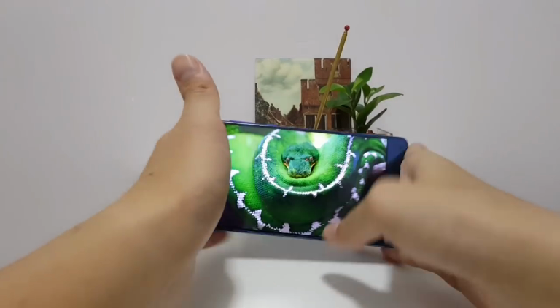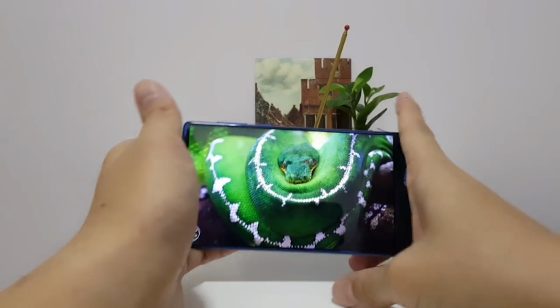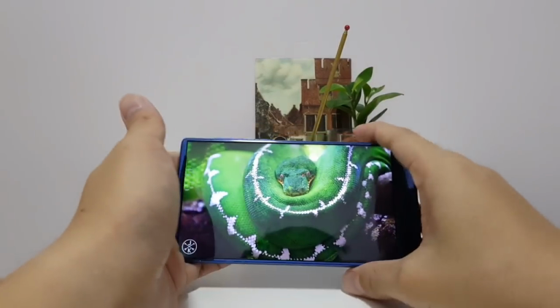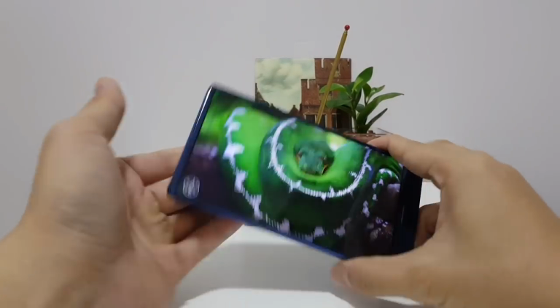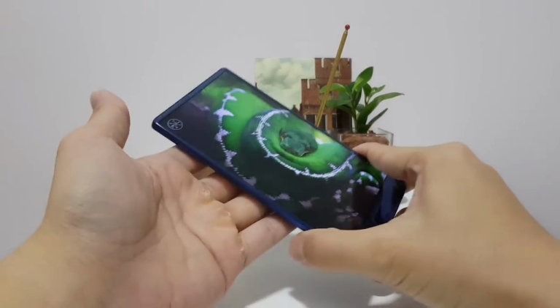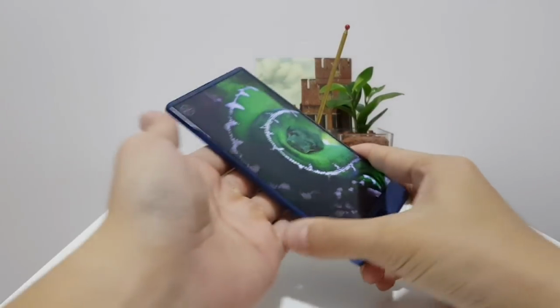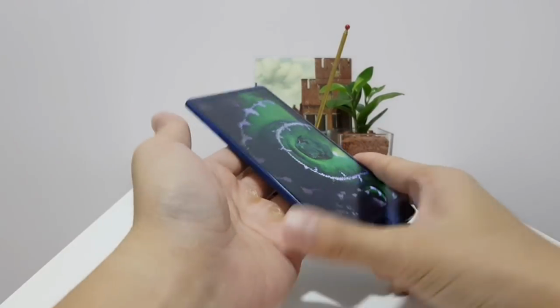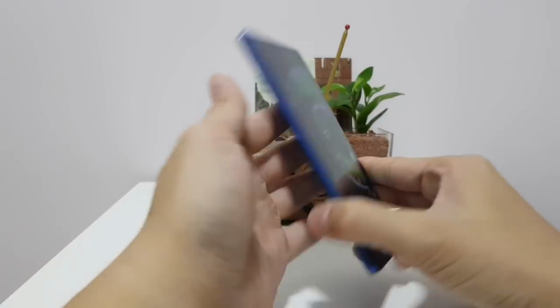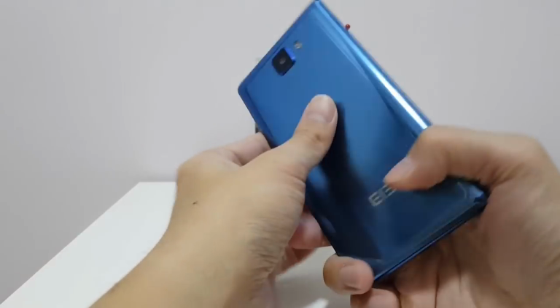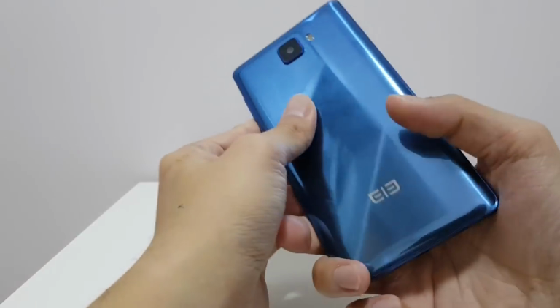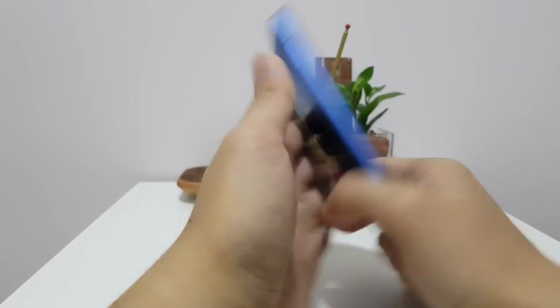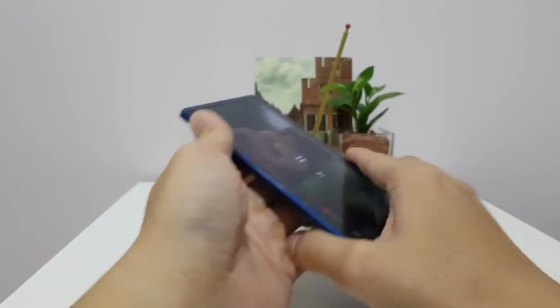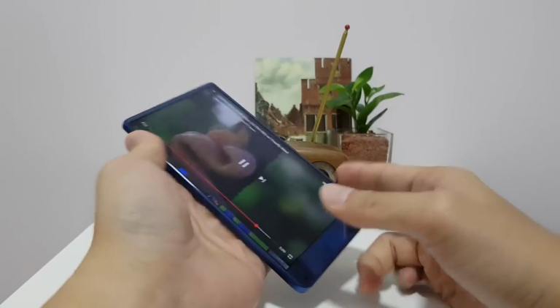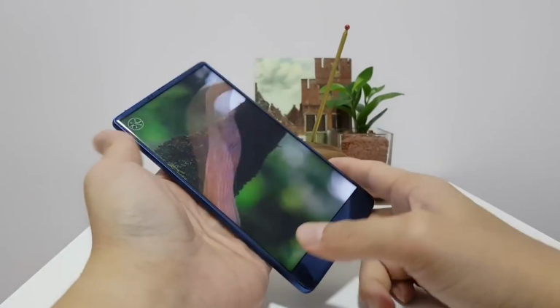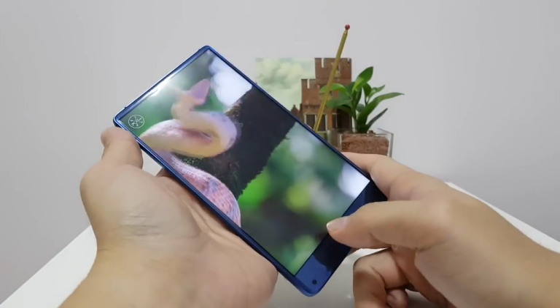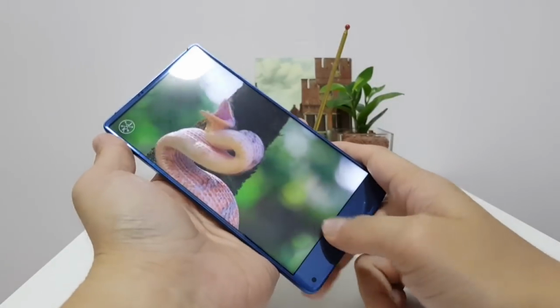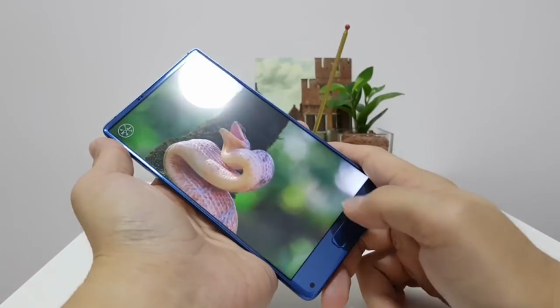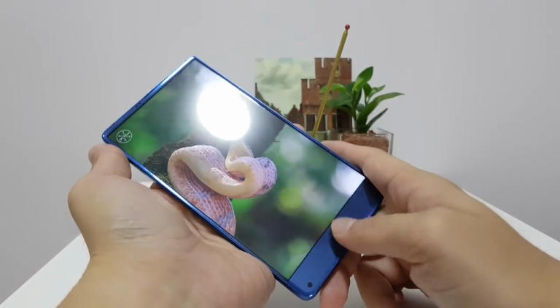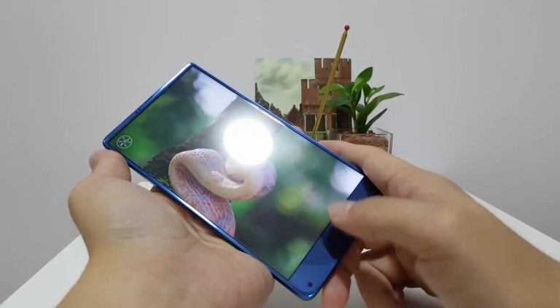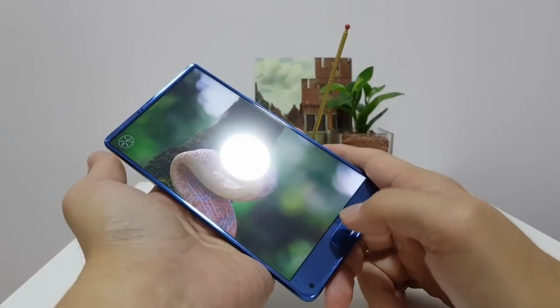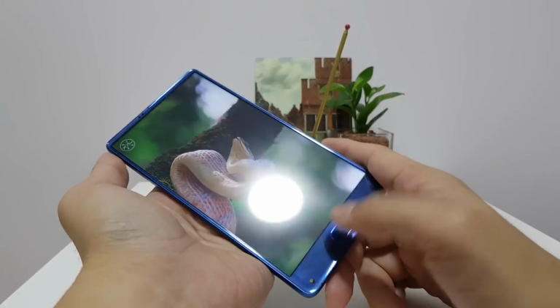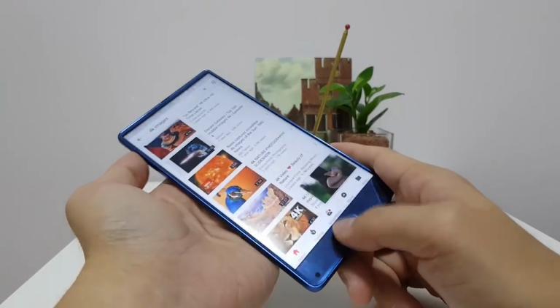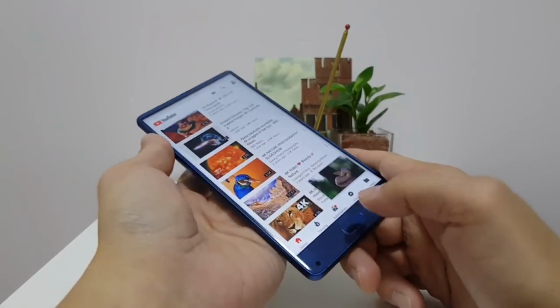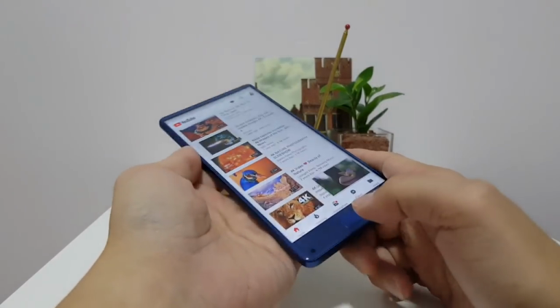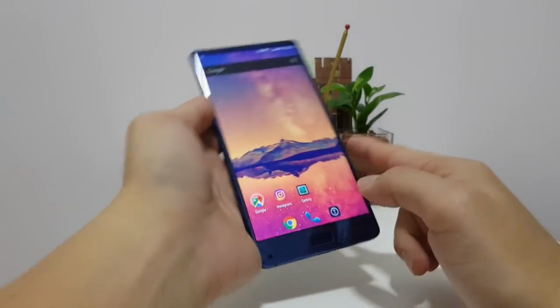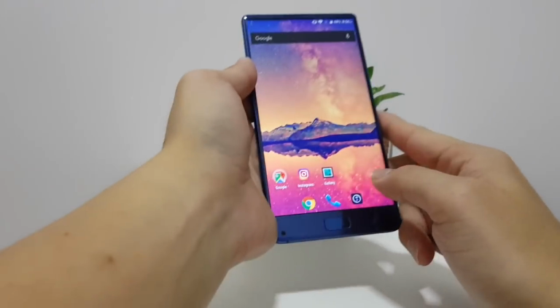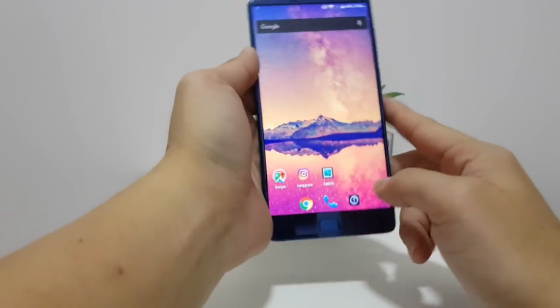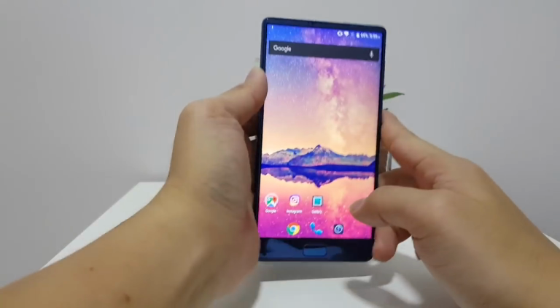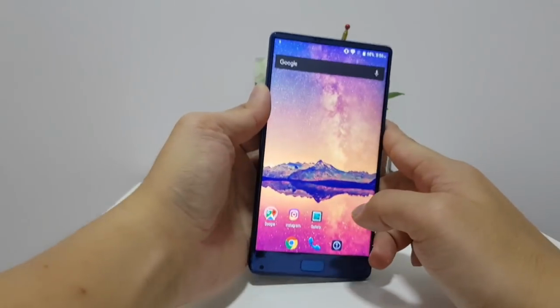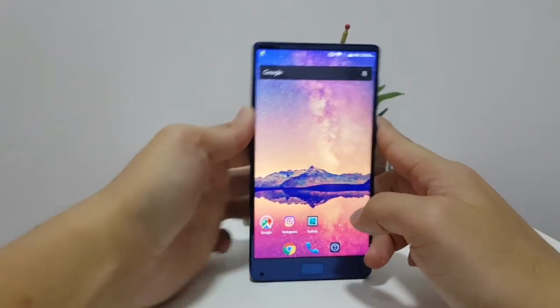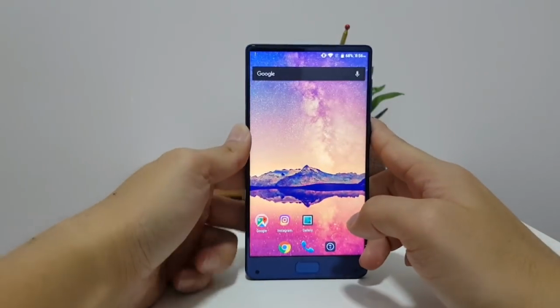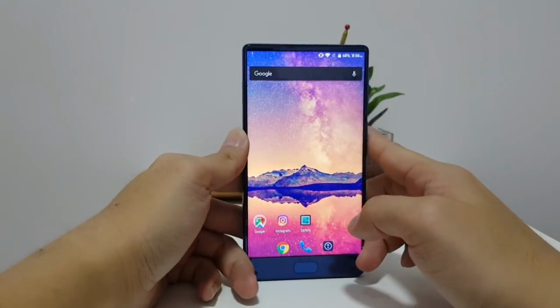The phone is getting a little bit hot right now on the back. I do find that when I push the phone a little bit, it does get a little bit hot.